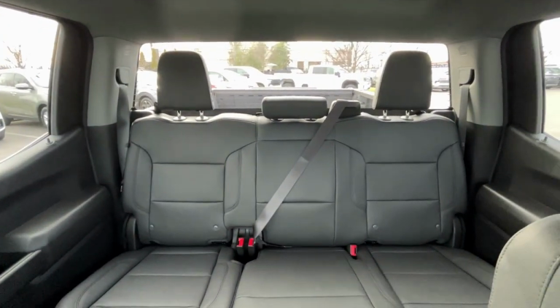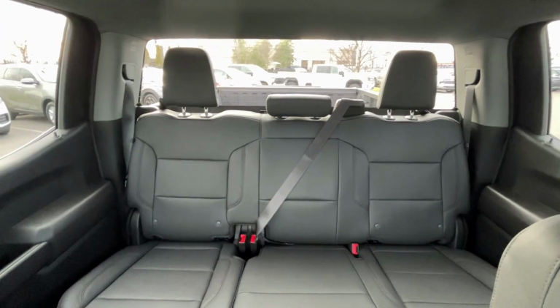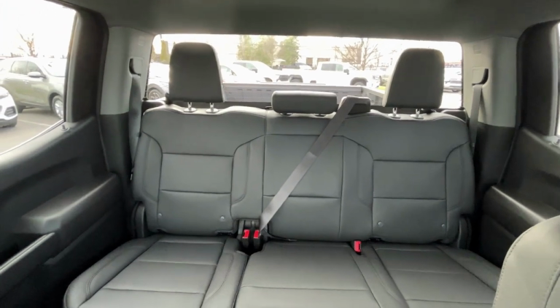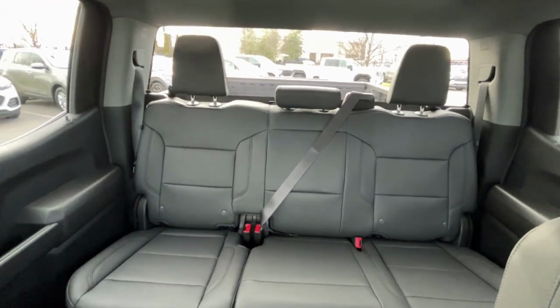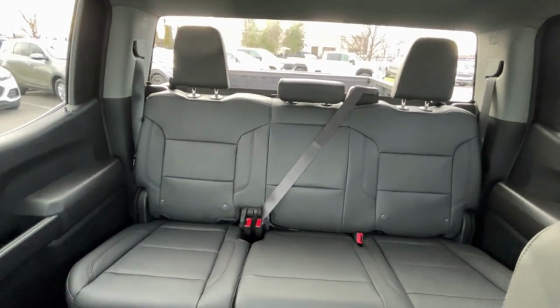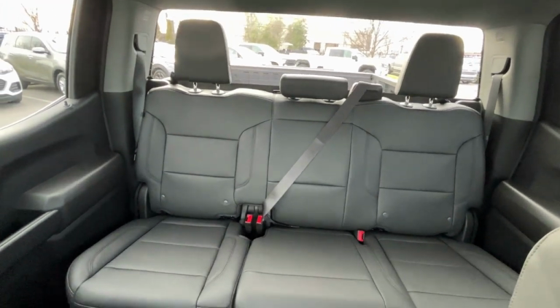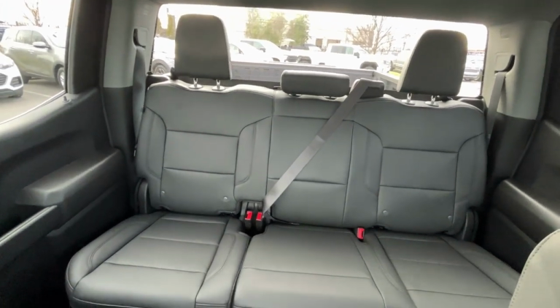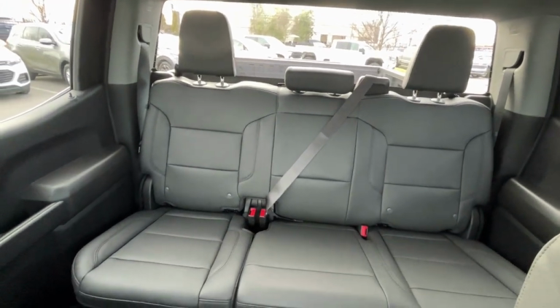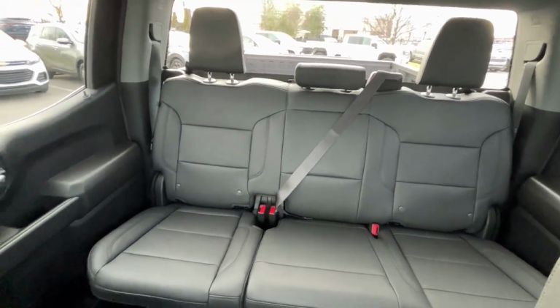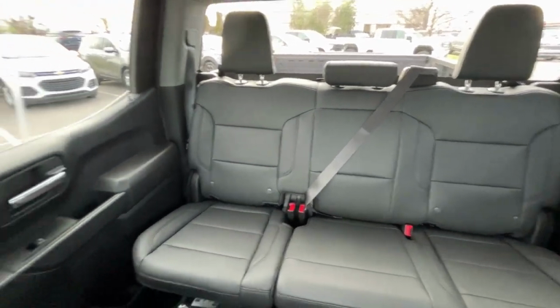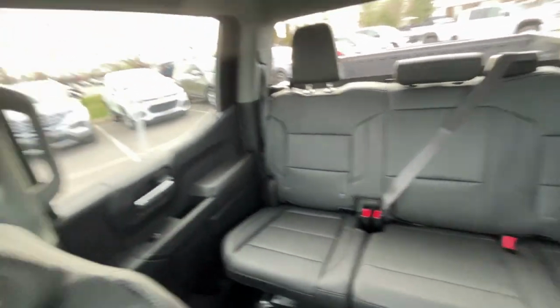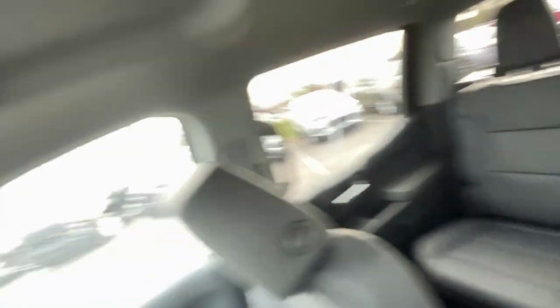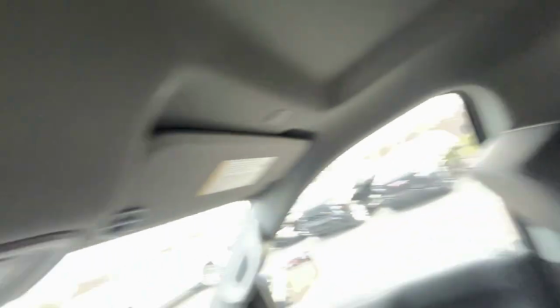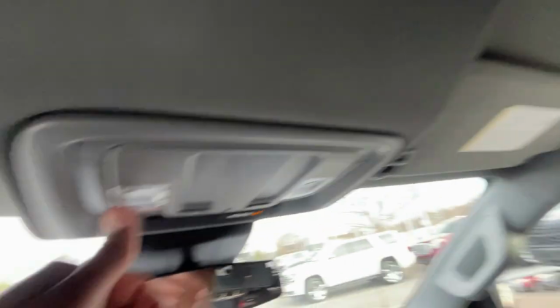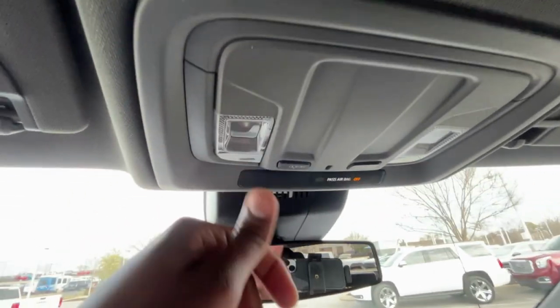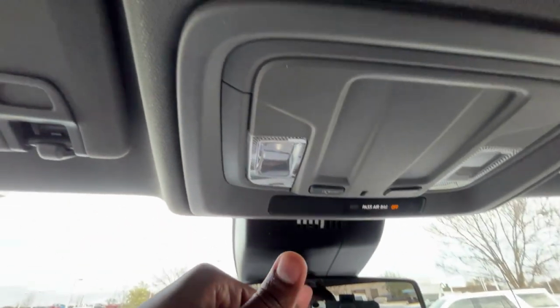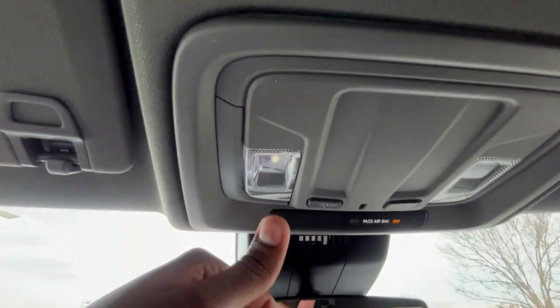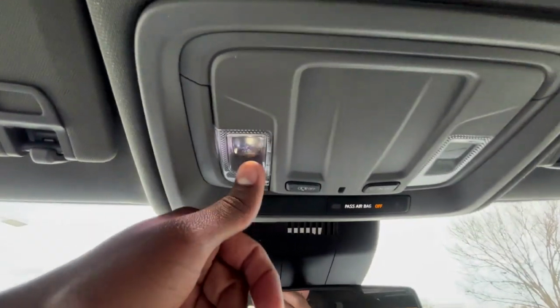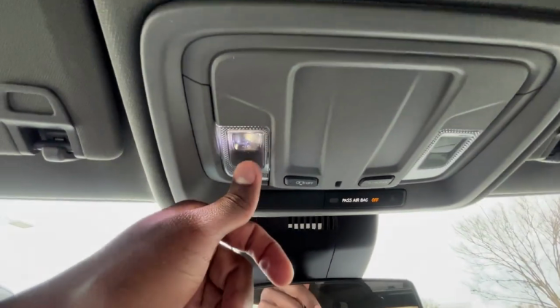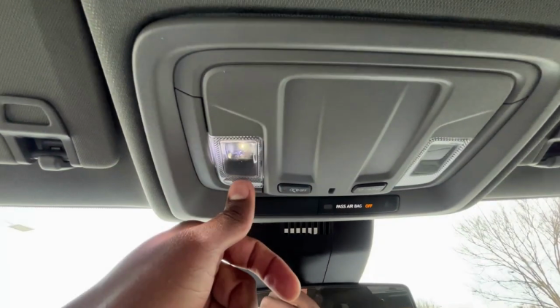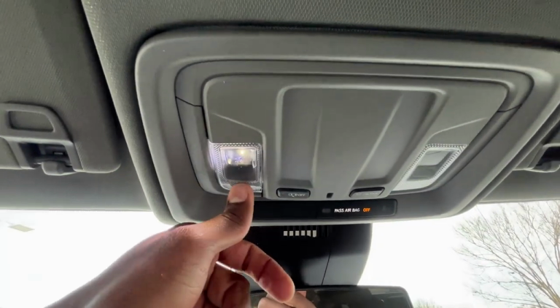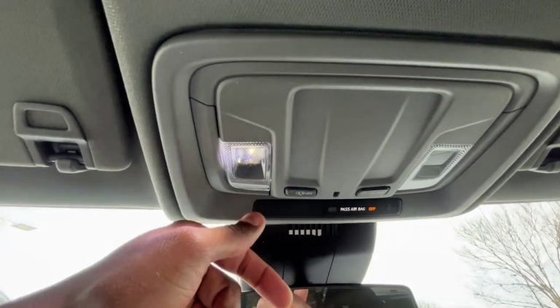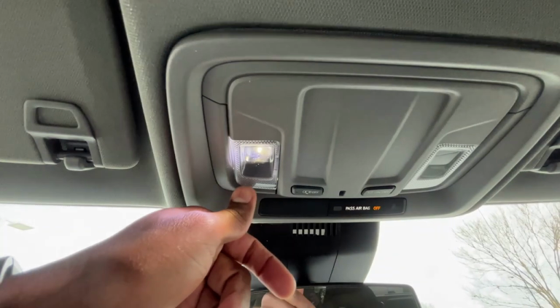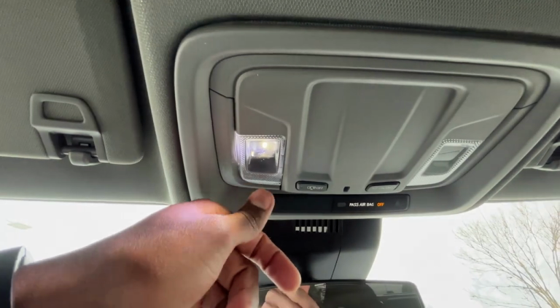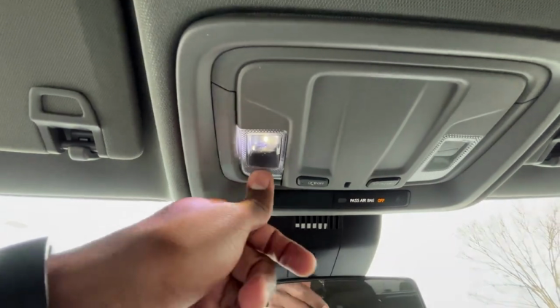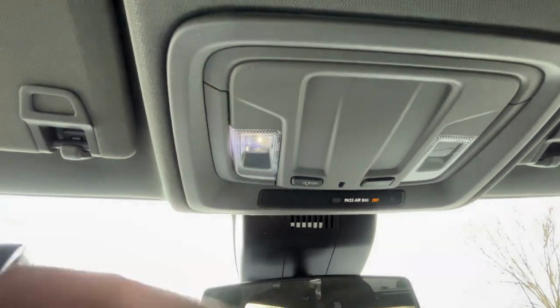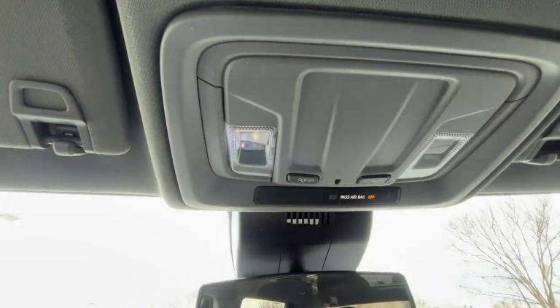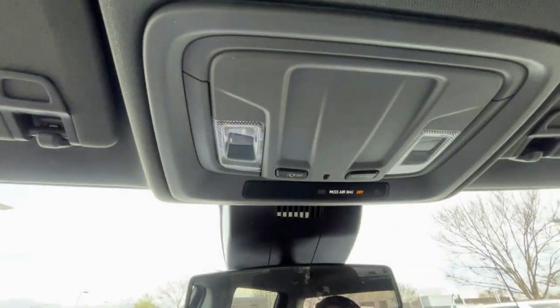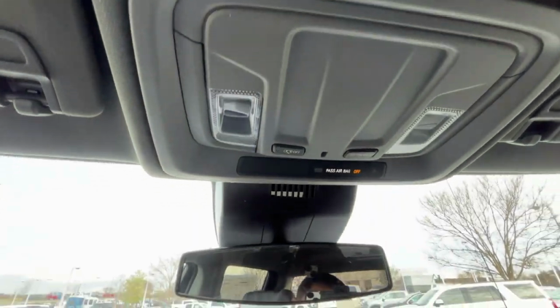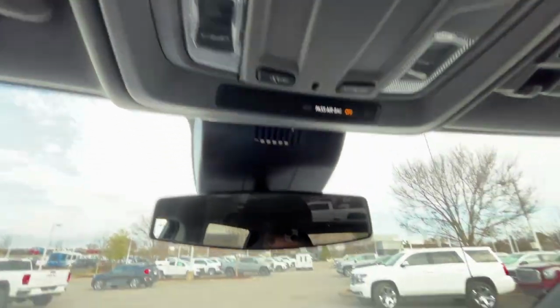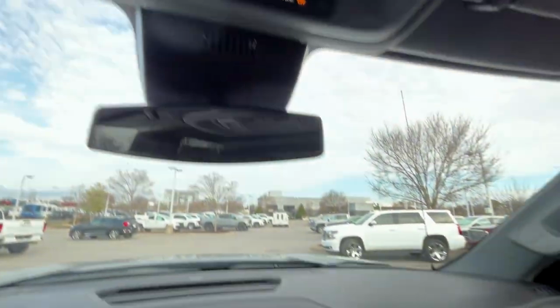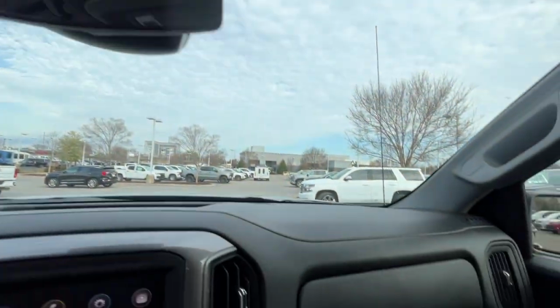From up here you can see the rear of the cabin, and I appreciate that we still get the premium lights up front as well.